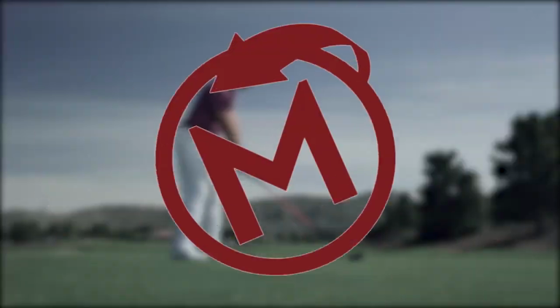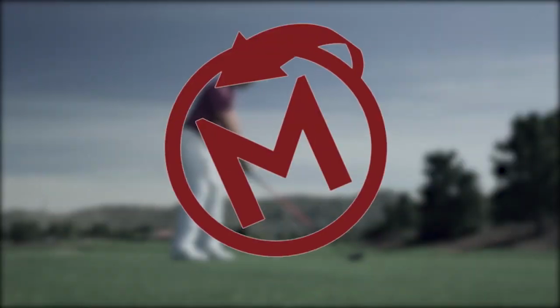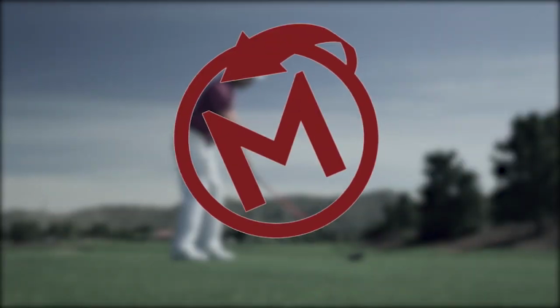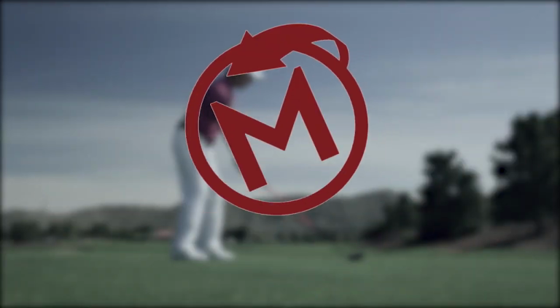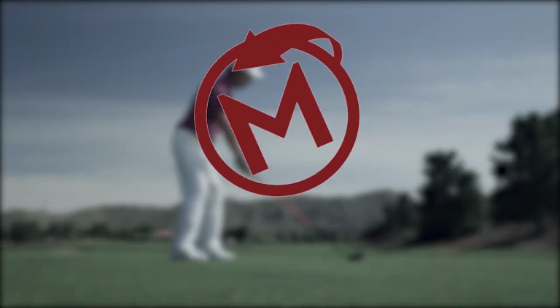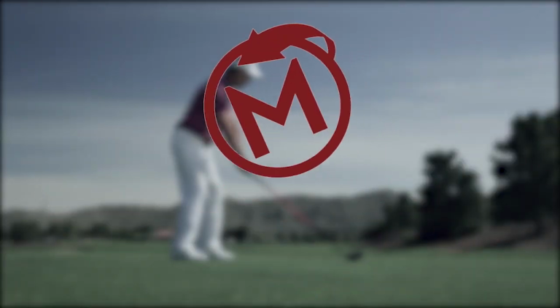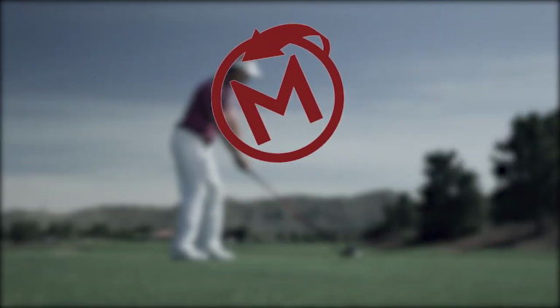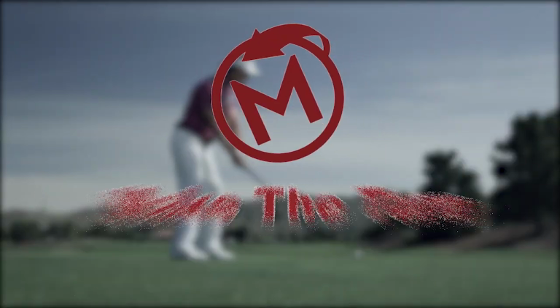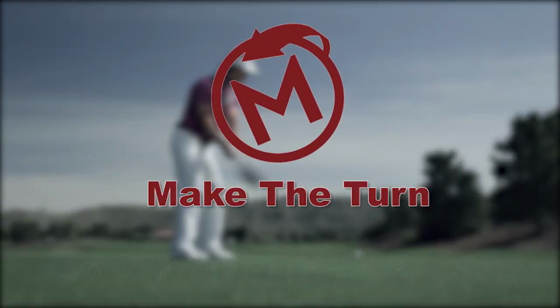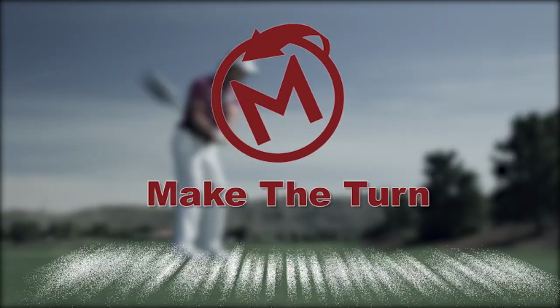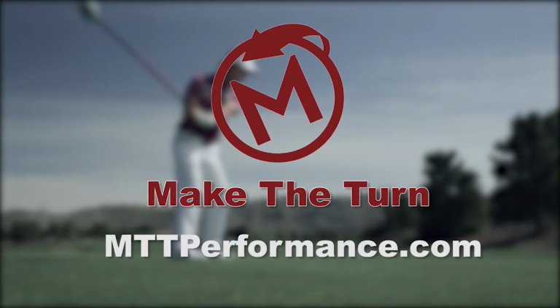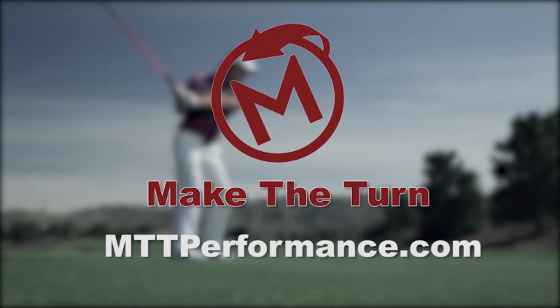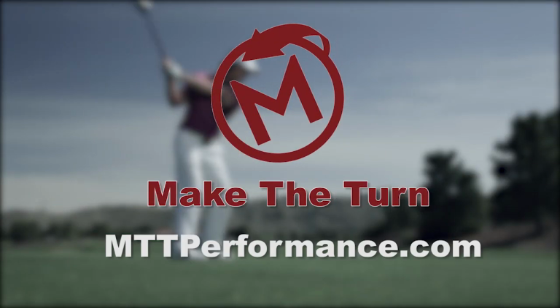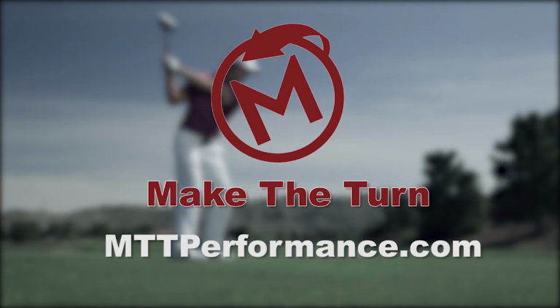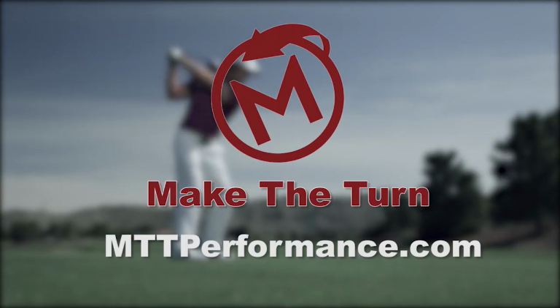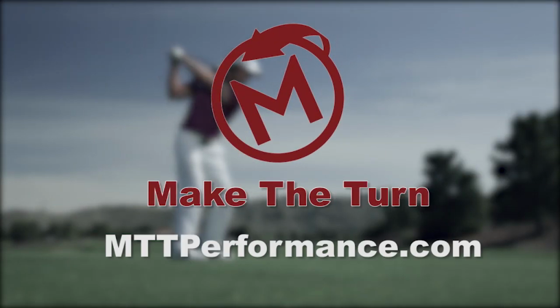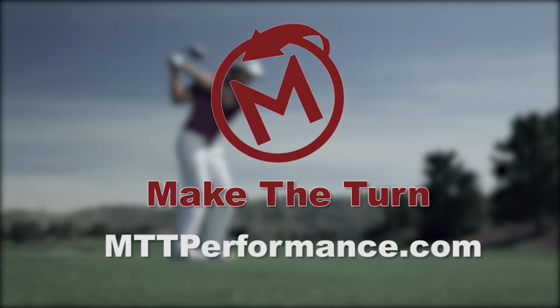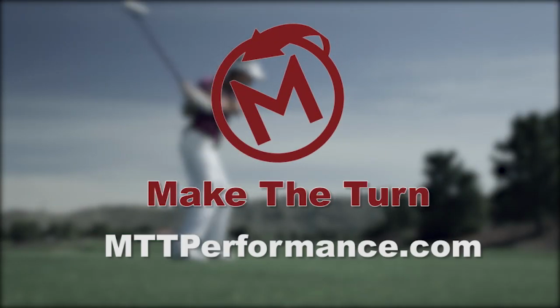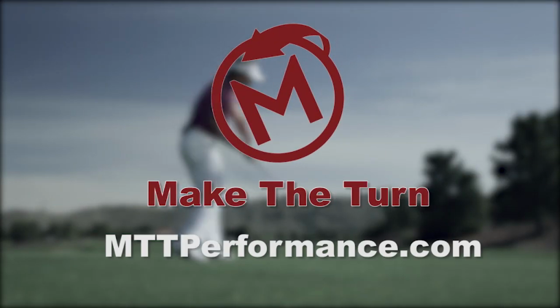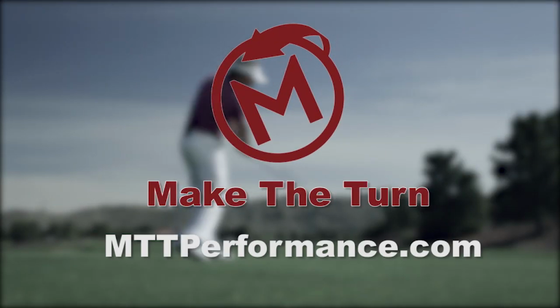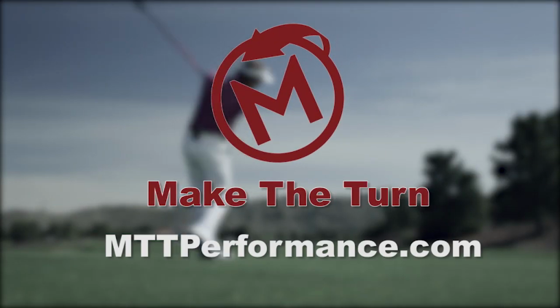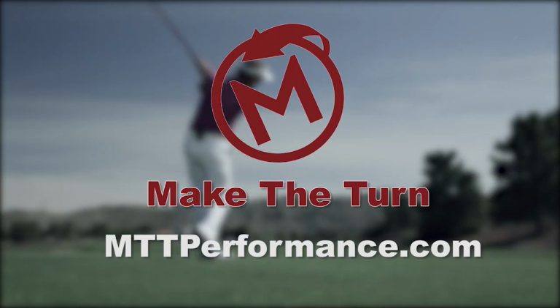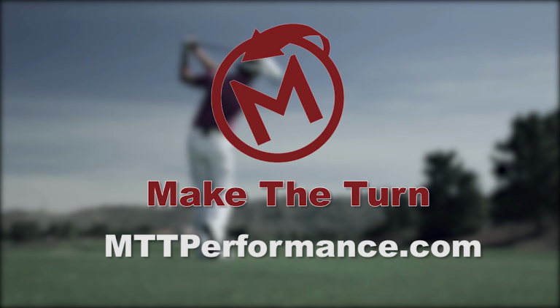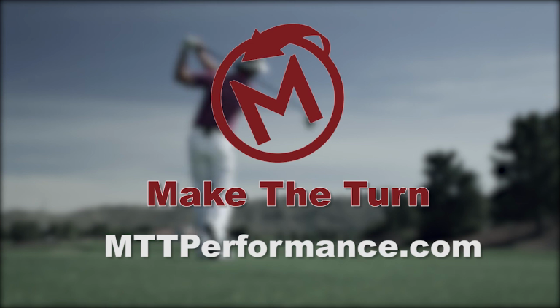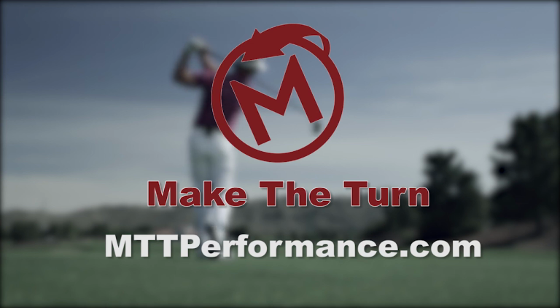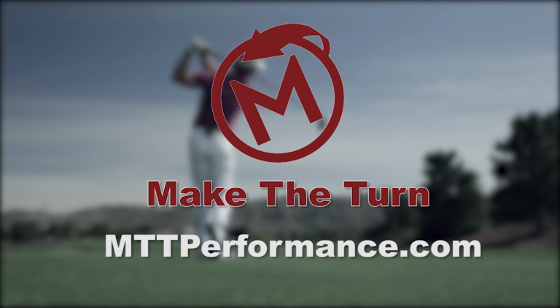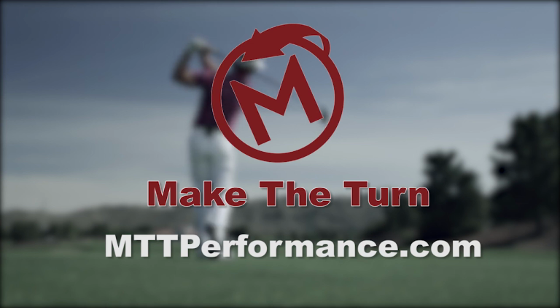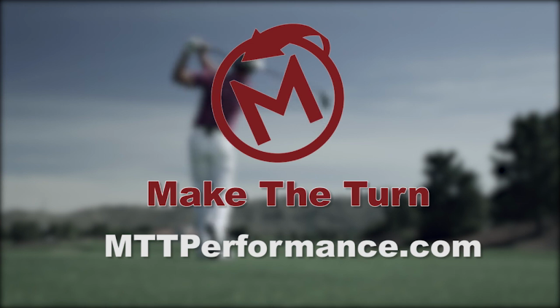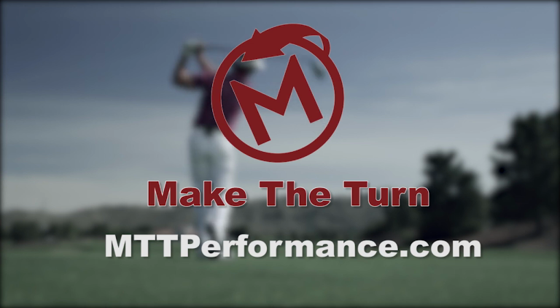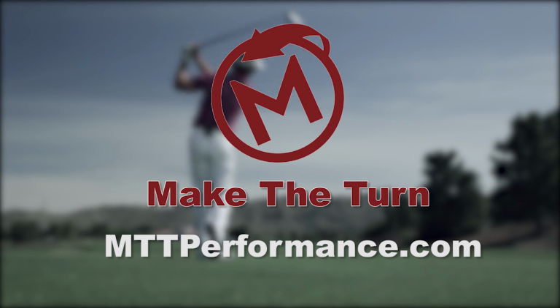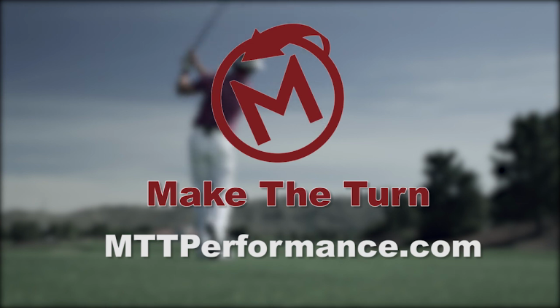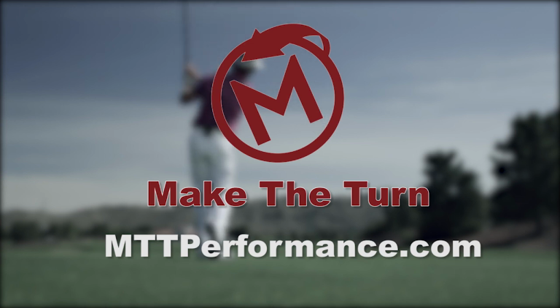To follow Jeff Ritter and his regular golf posts, please go to mttperformance.com.